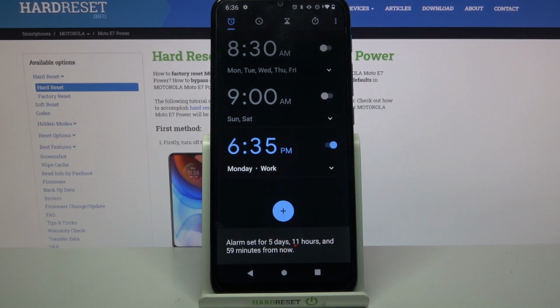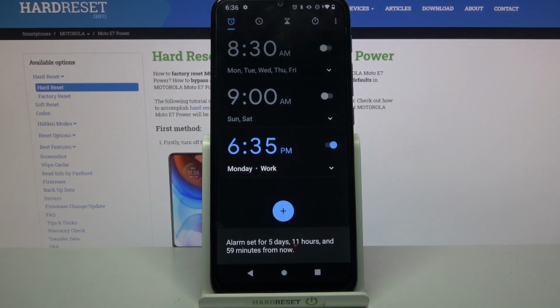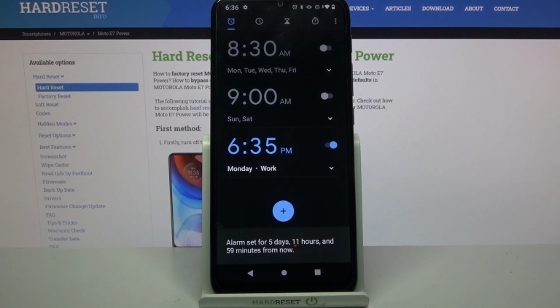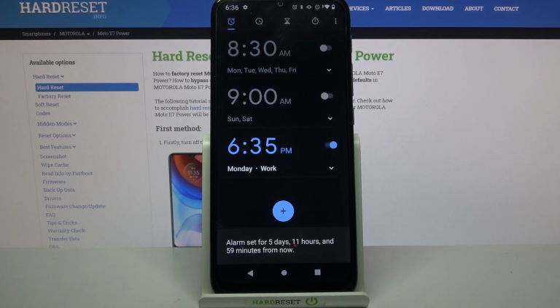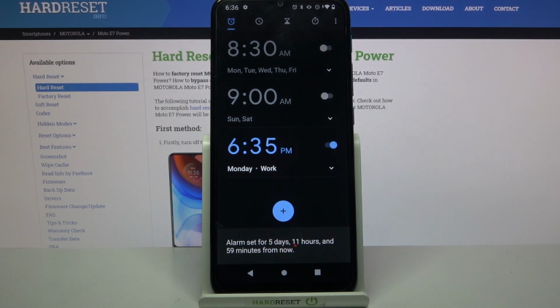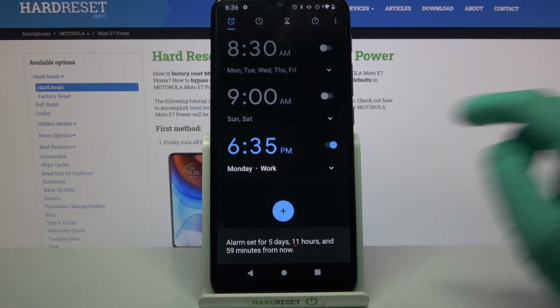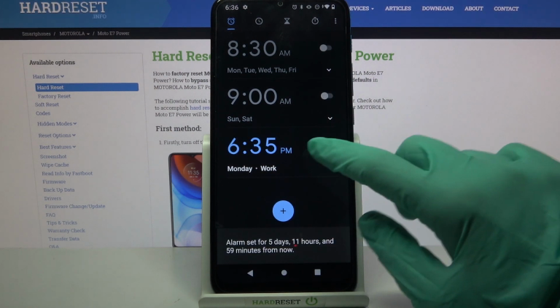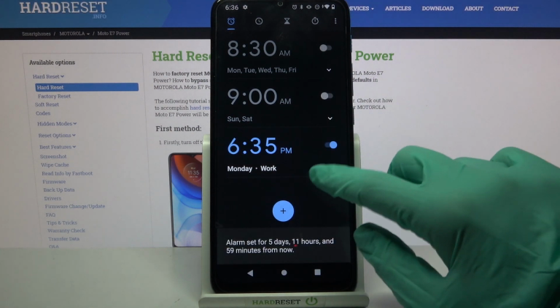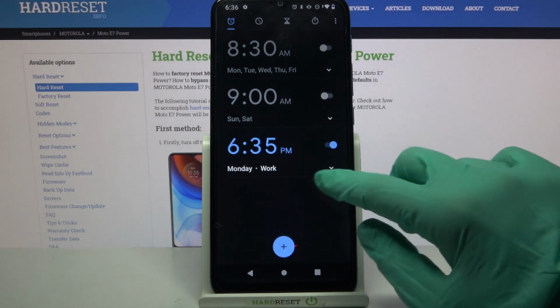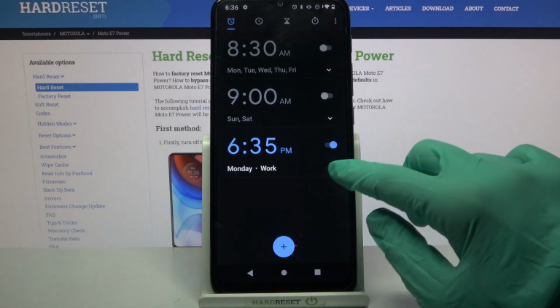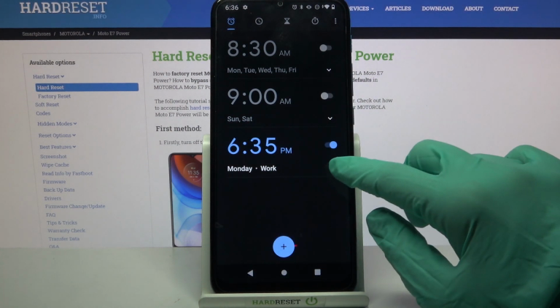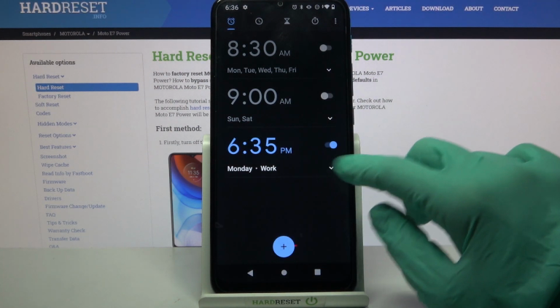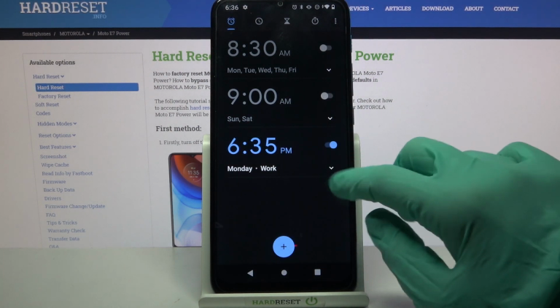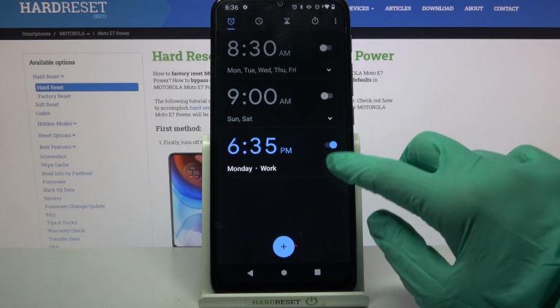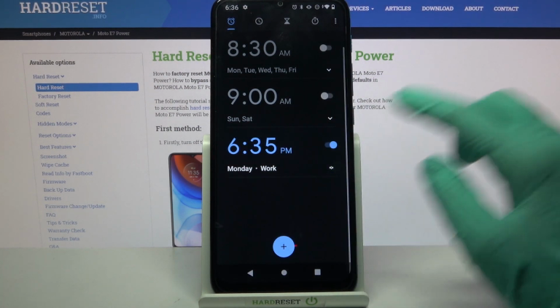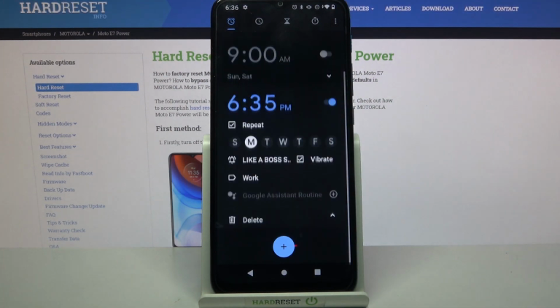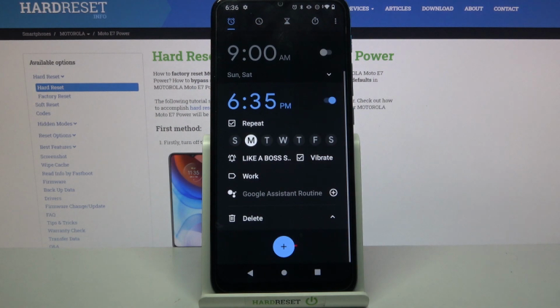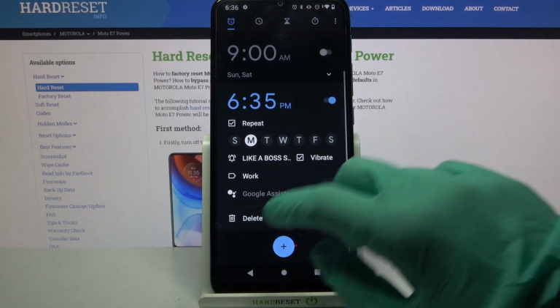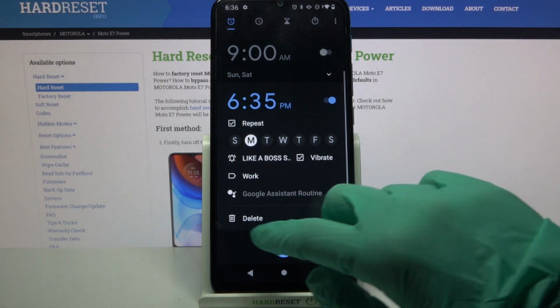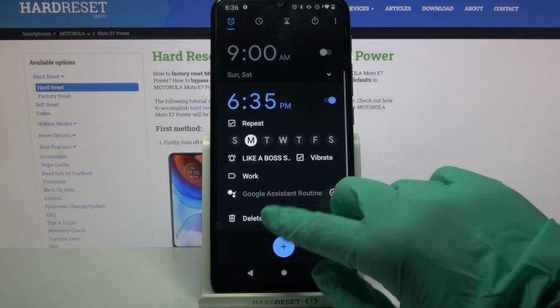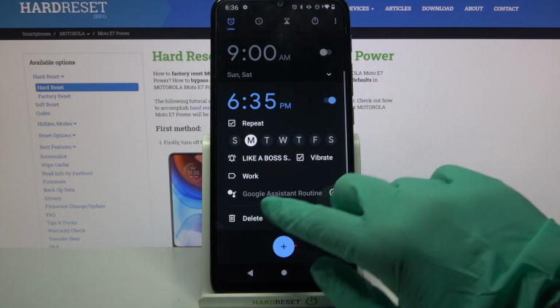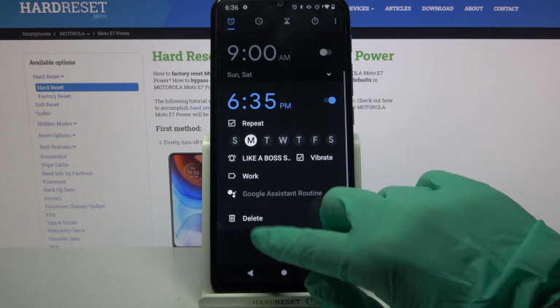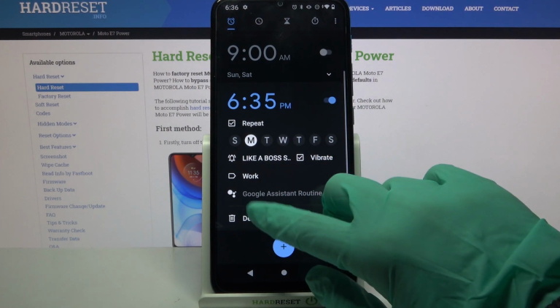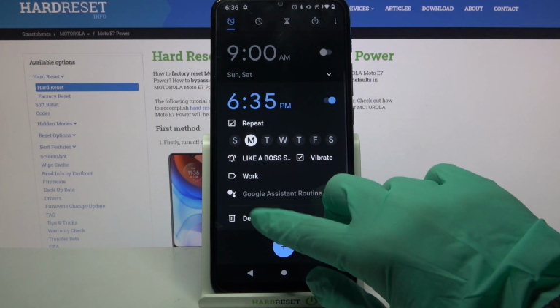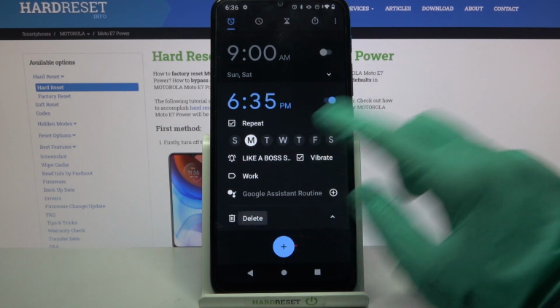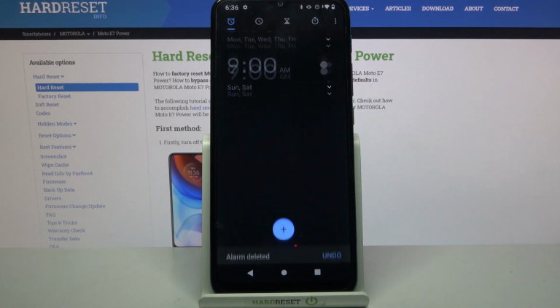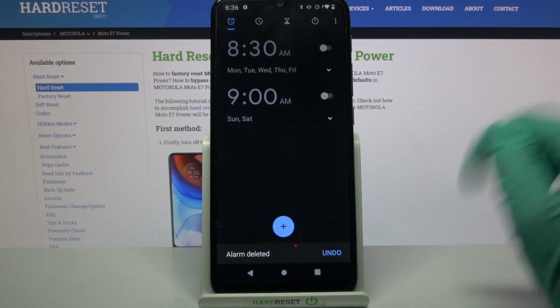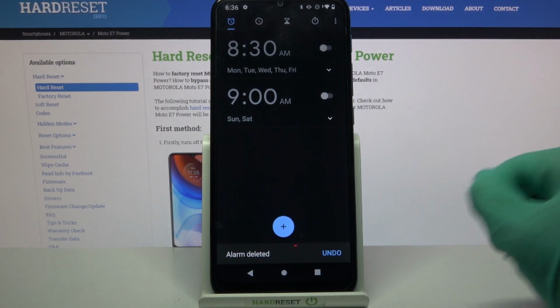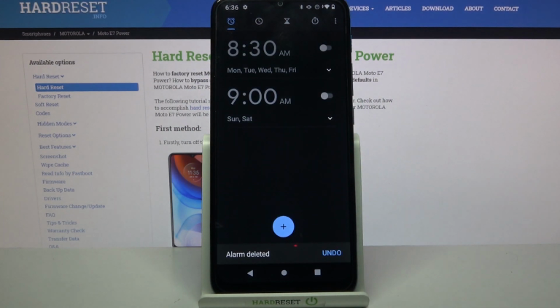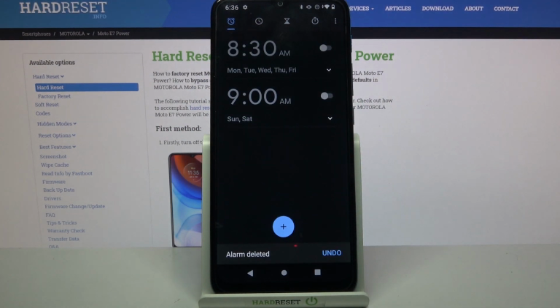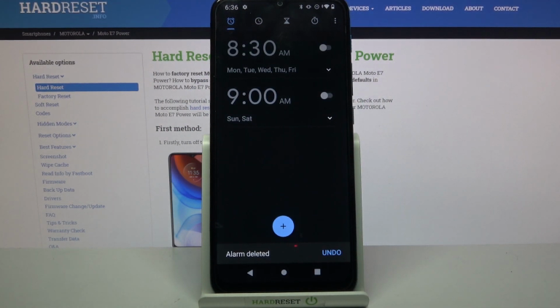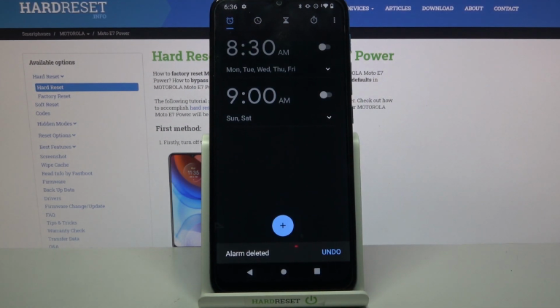If you want to delete your alarm, tap on the same icon at the bottom right corner. This time choose the bin icon, and now it's gone.